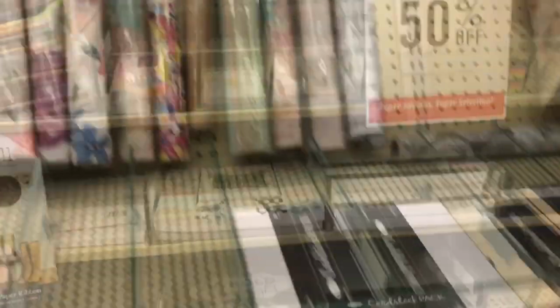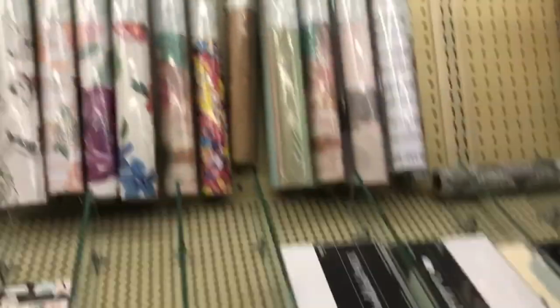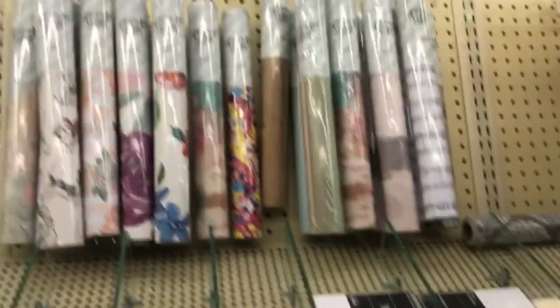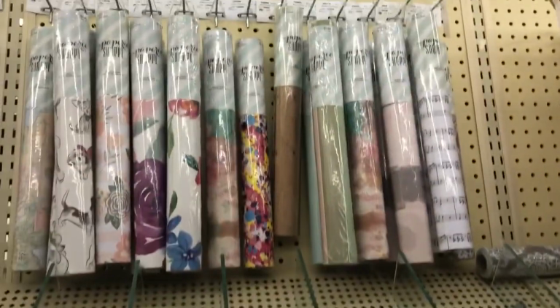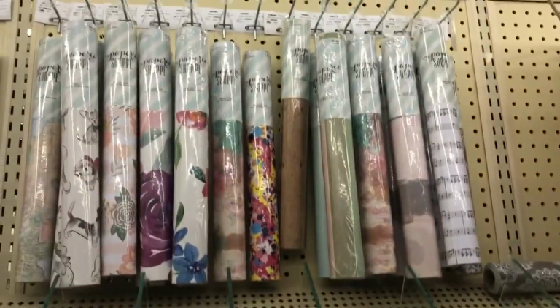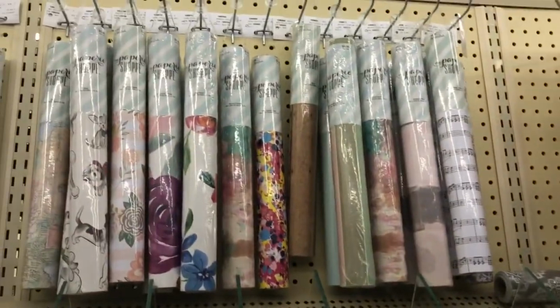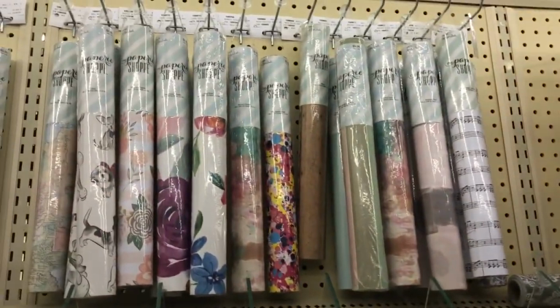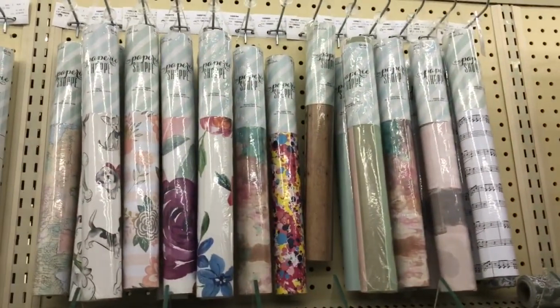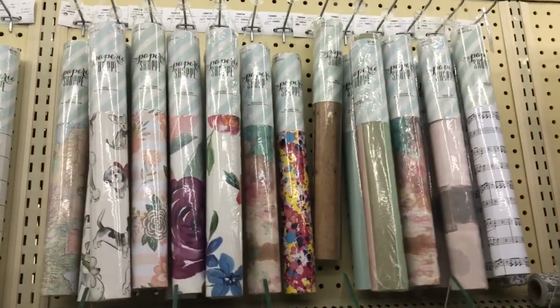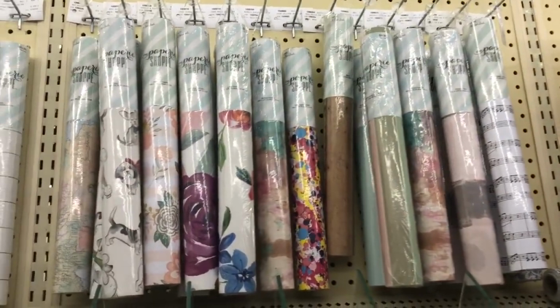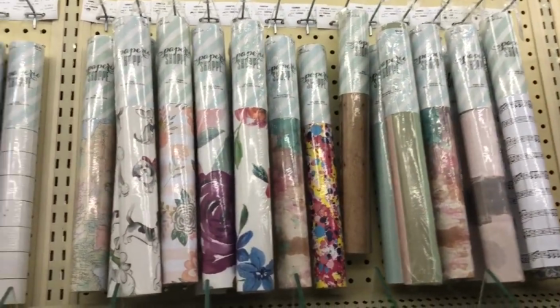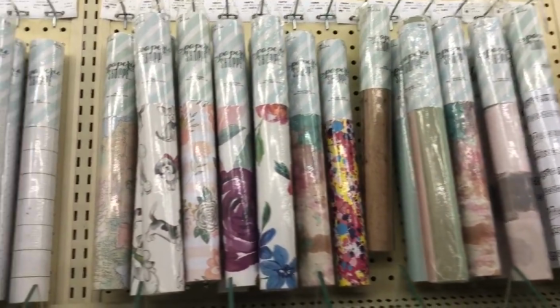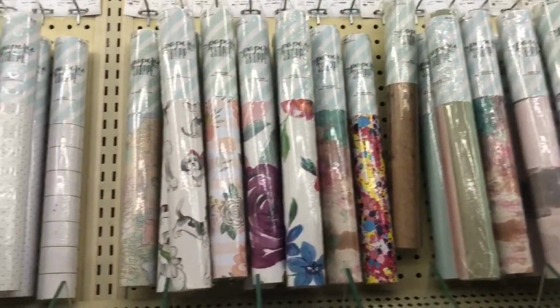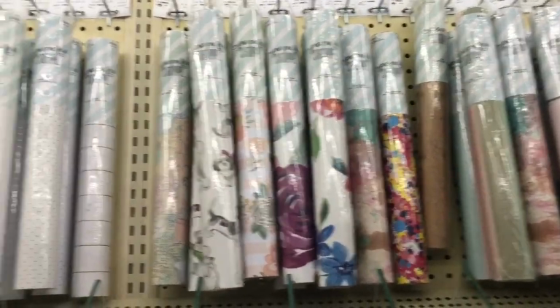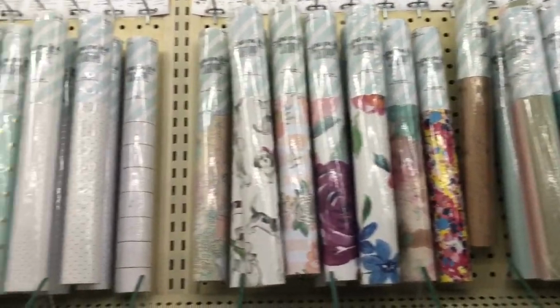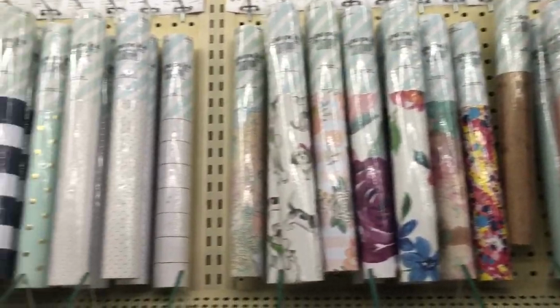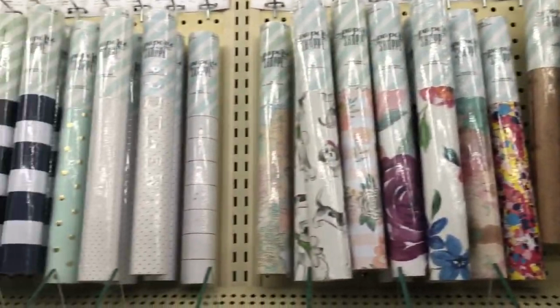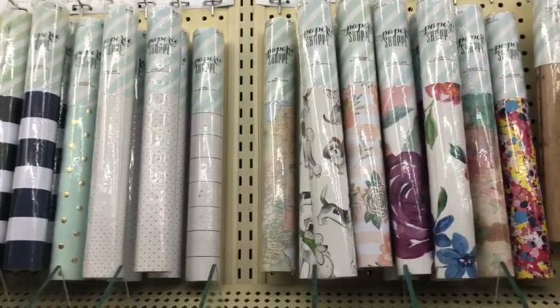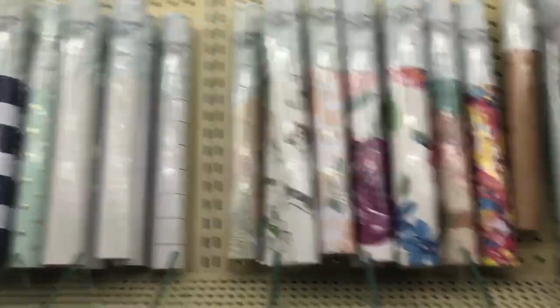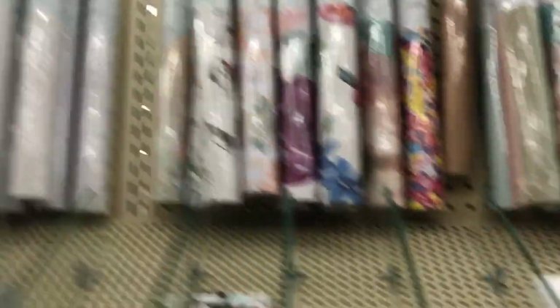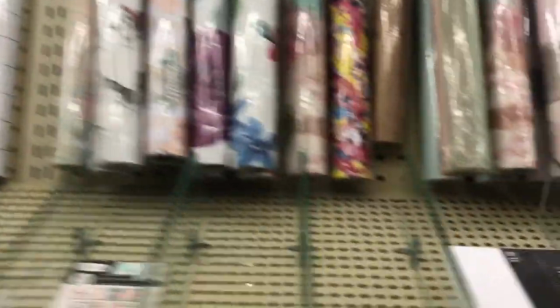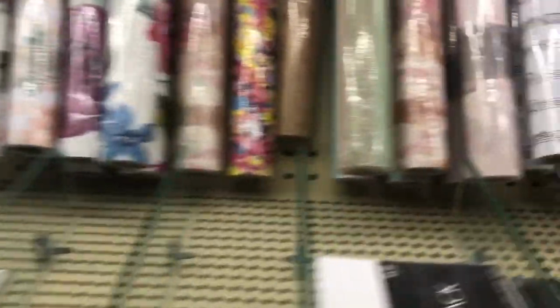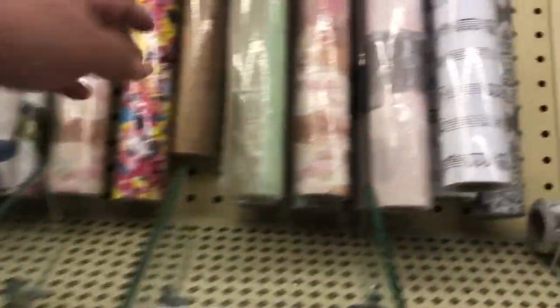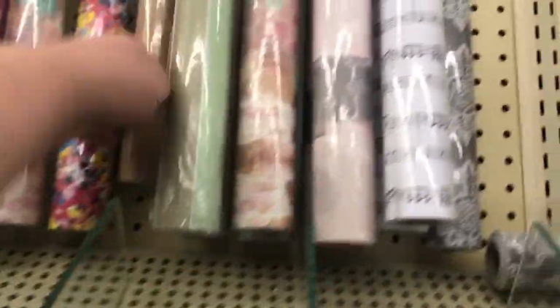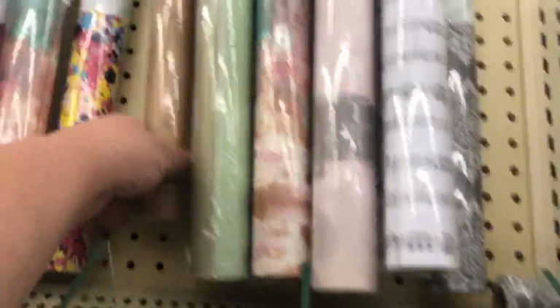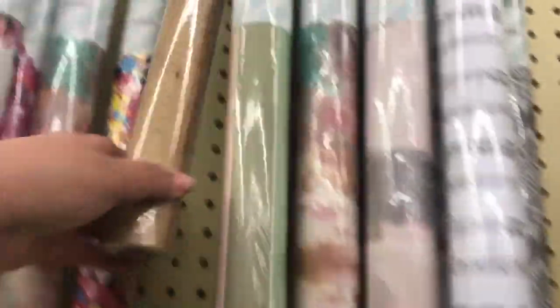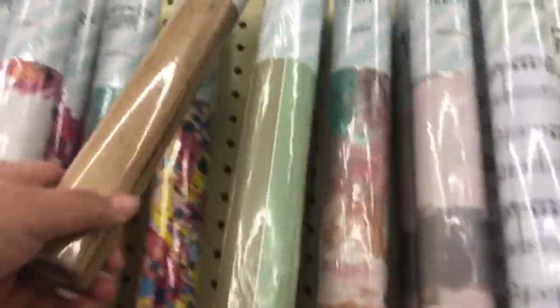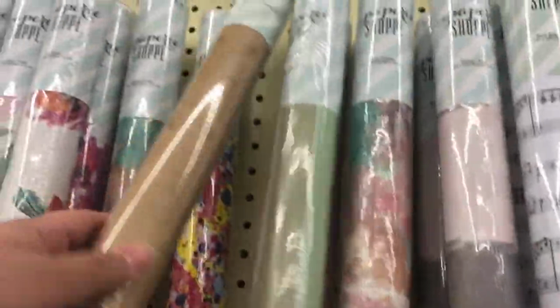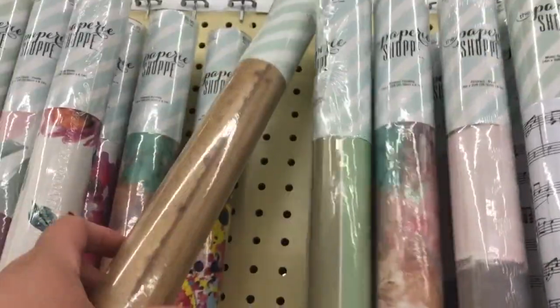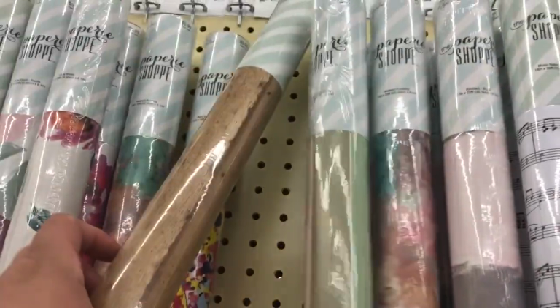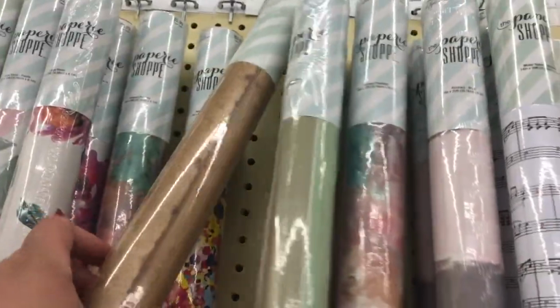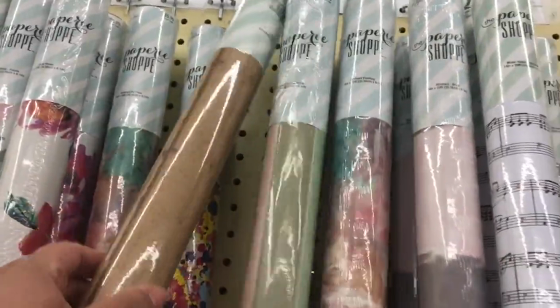These two you can also use as your table backdrop. I like this wood grain one right here — it's really pretty.